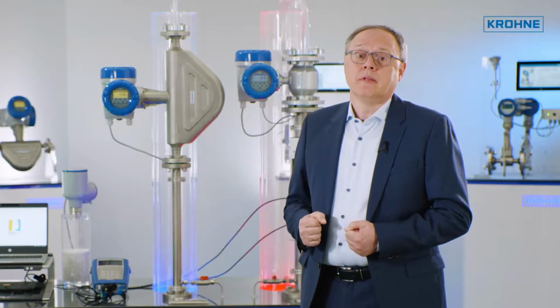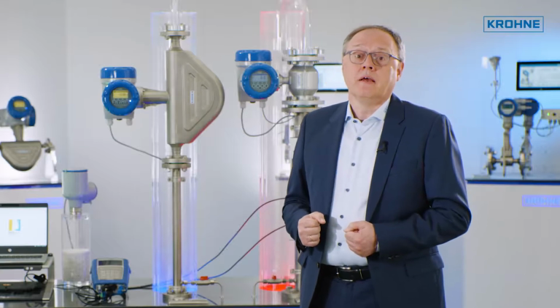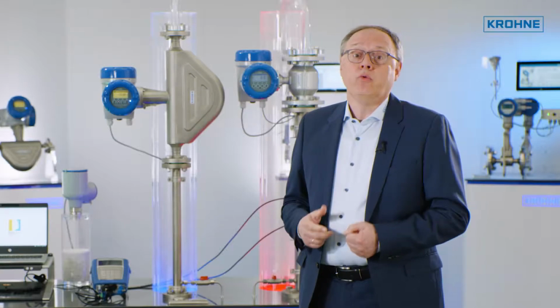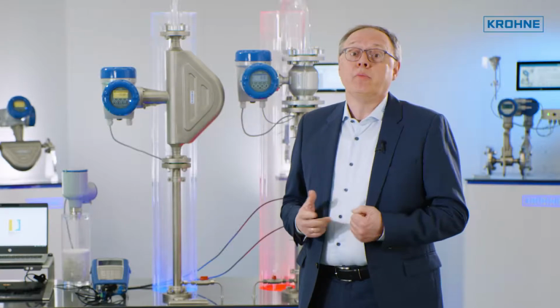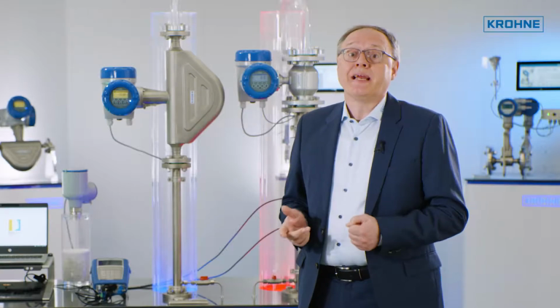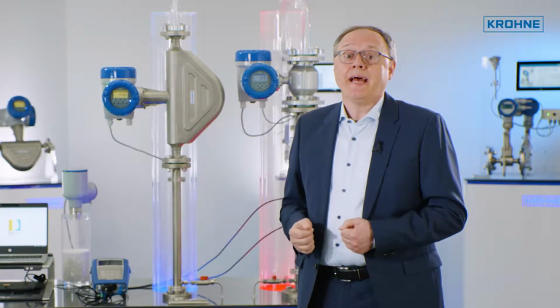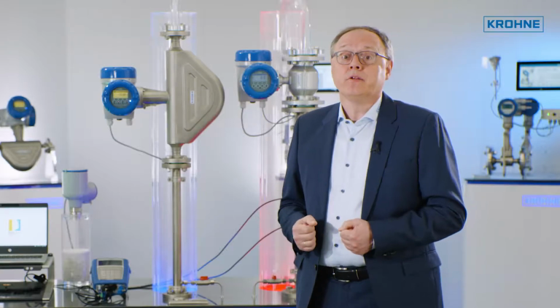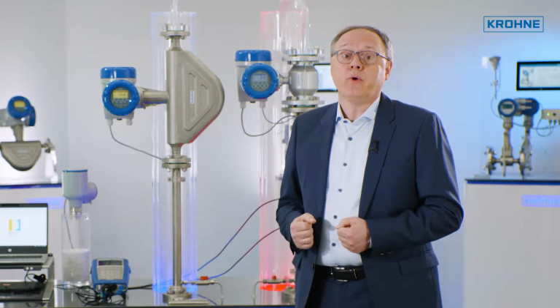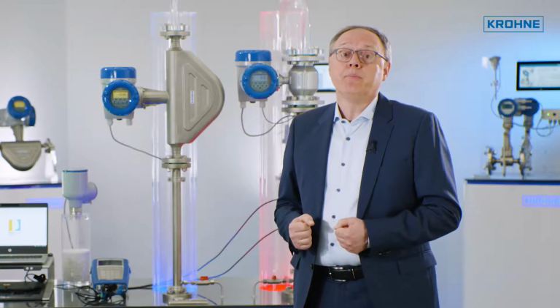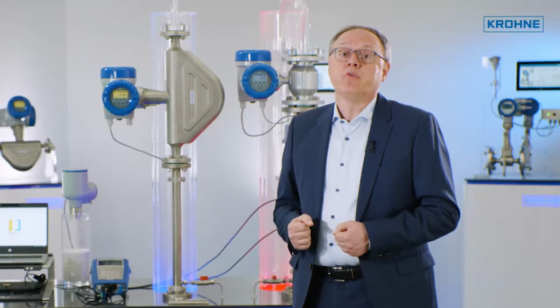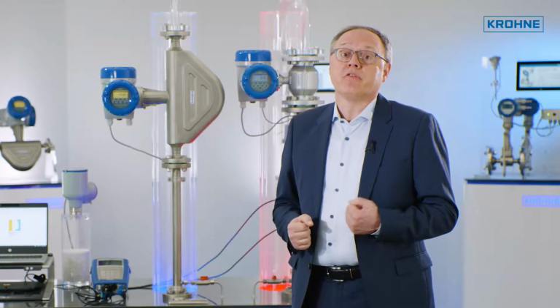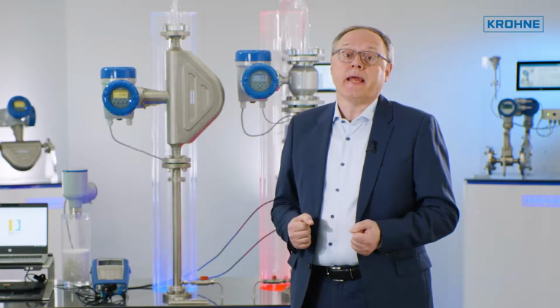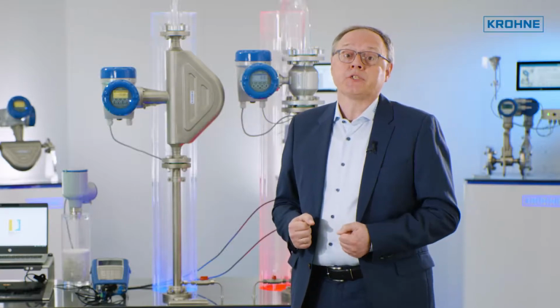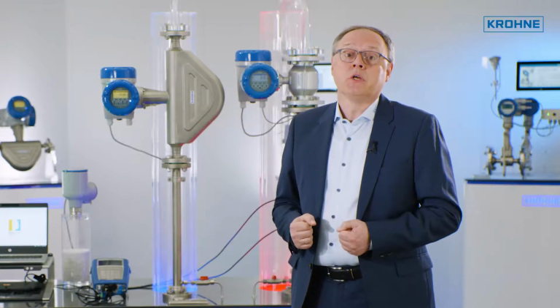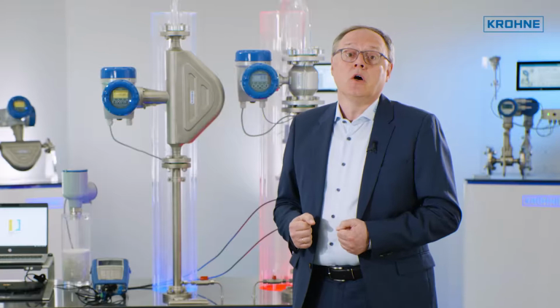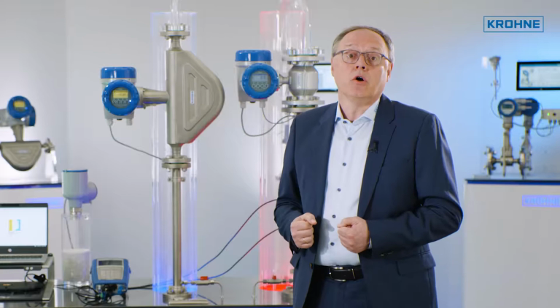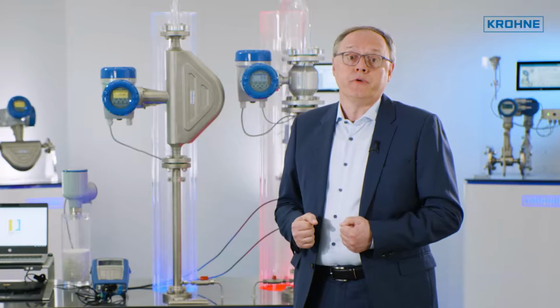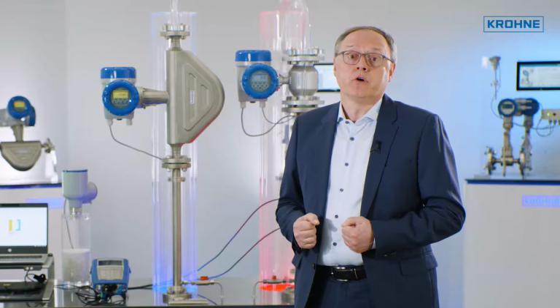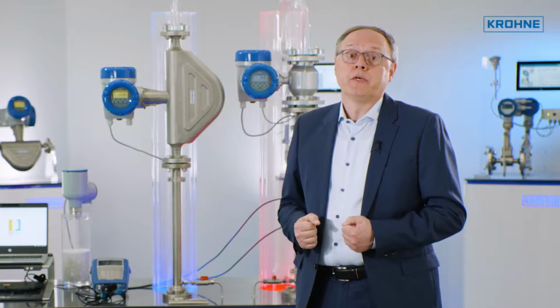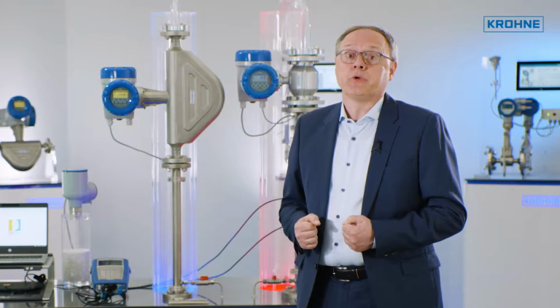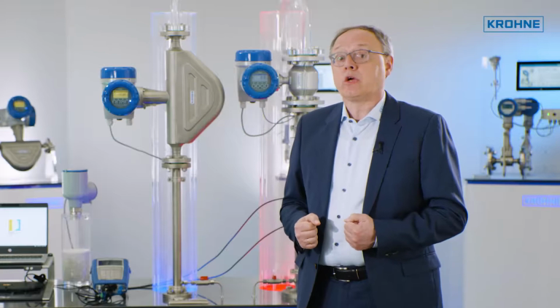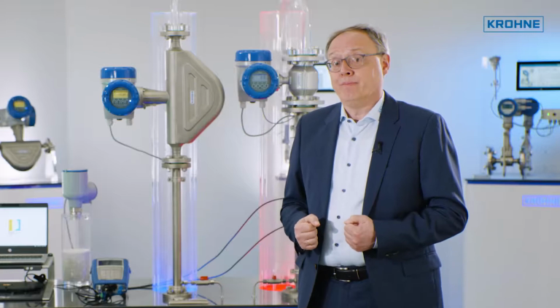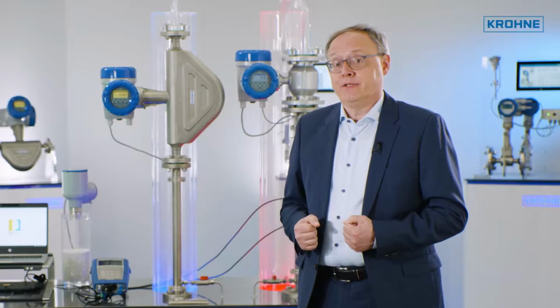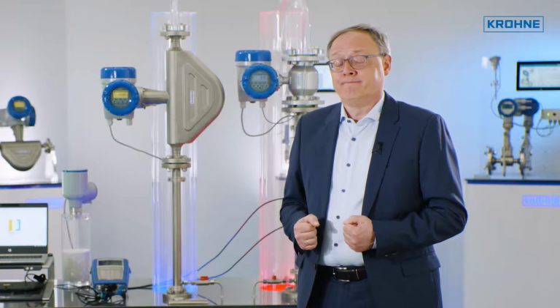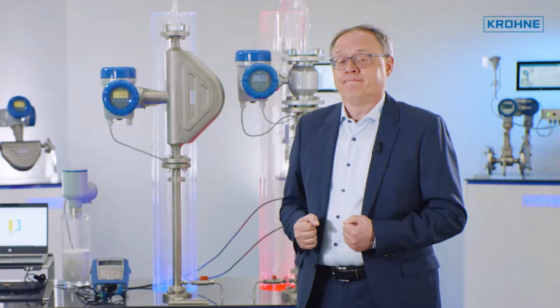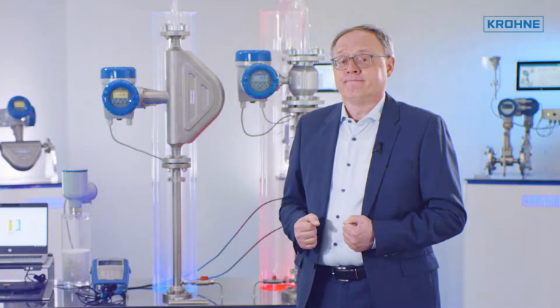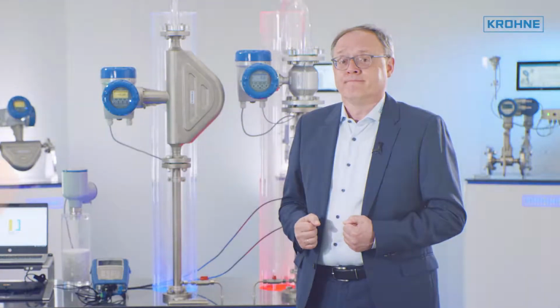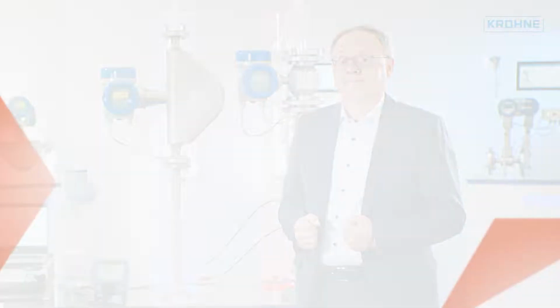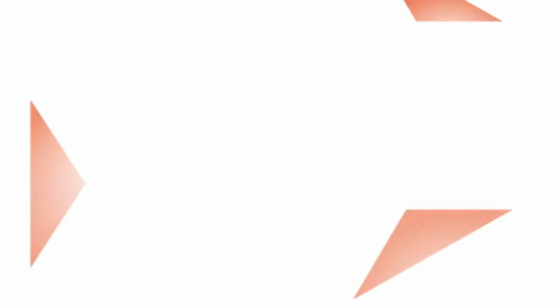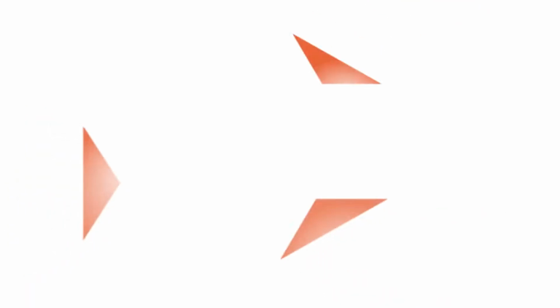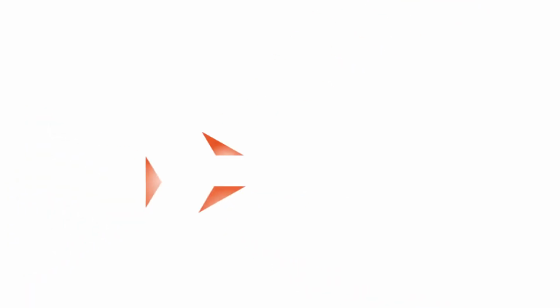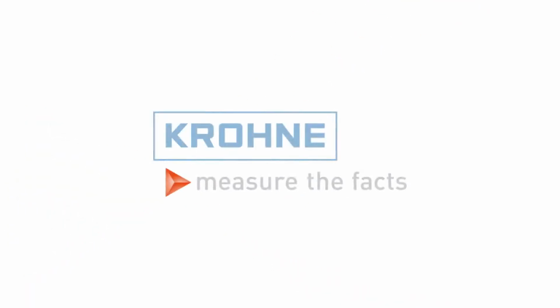We will be glad to help you with the selection of your measuring equipment. Thank you.